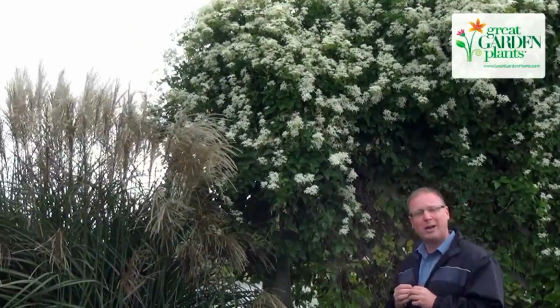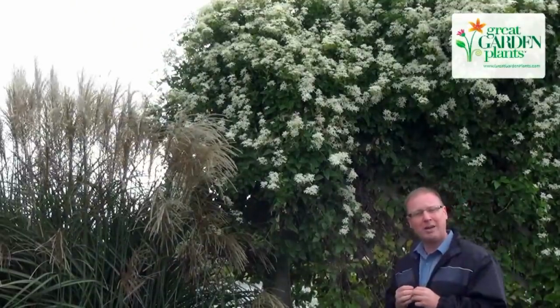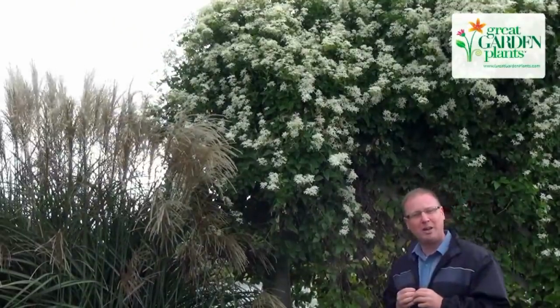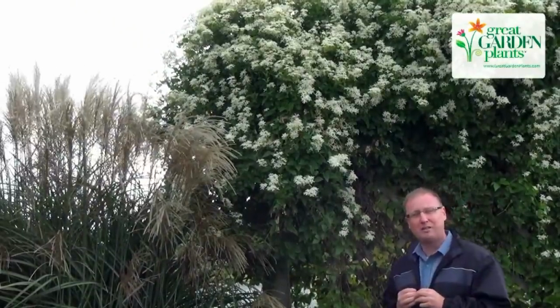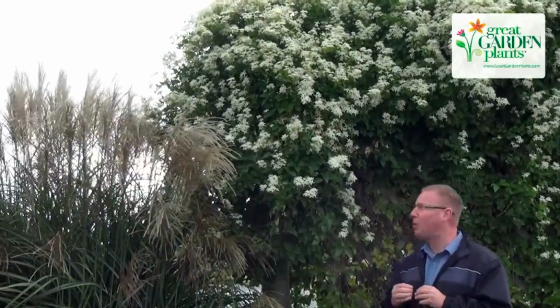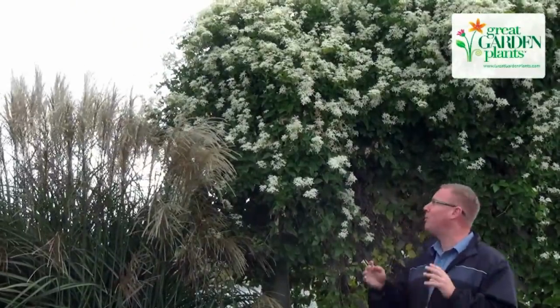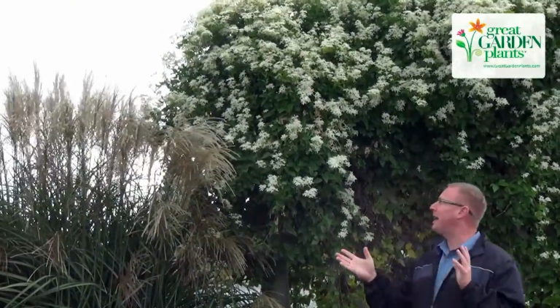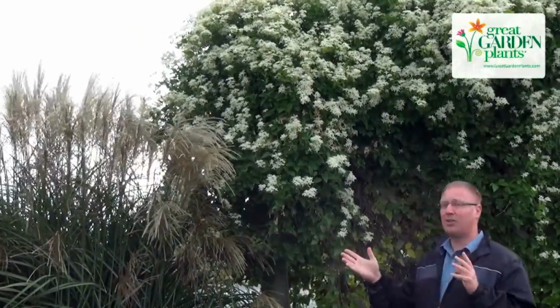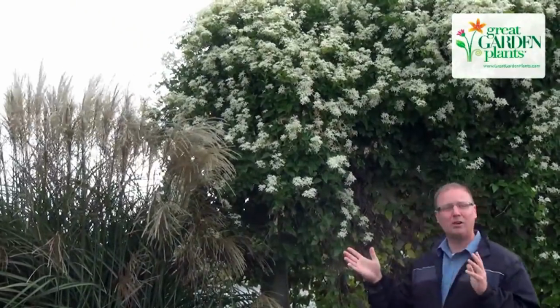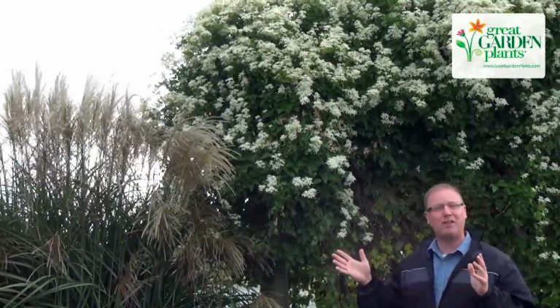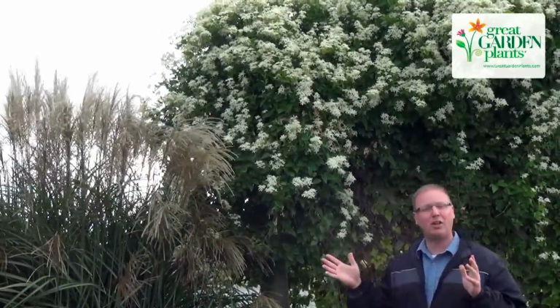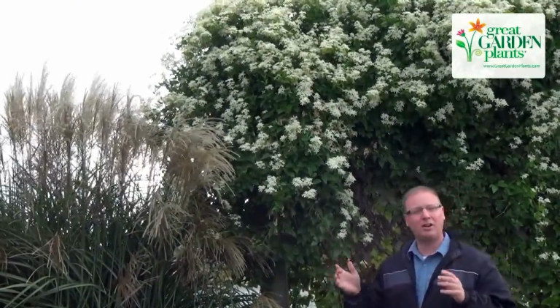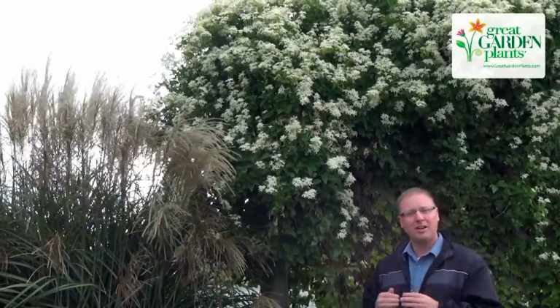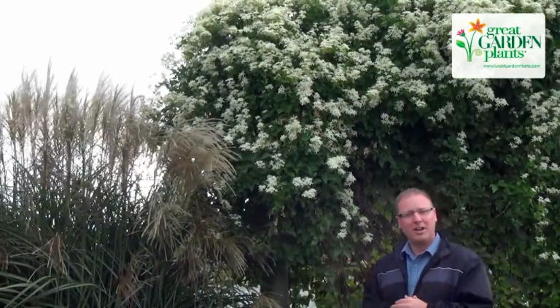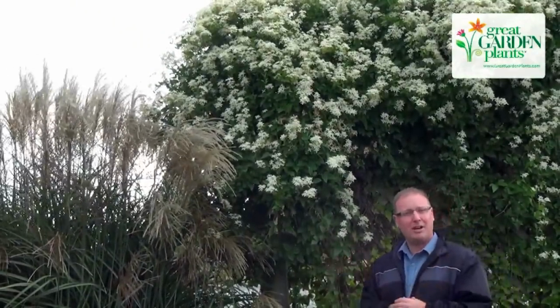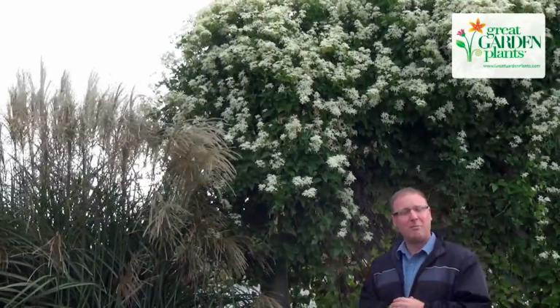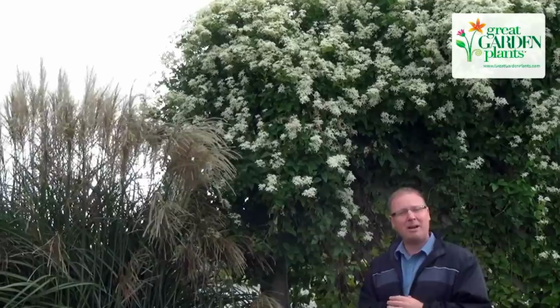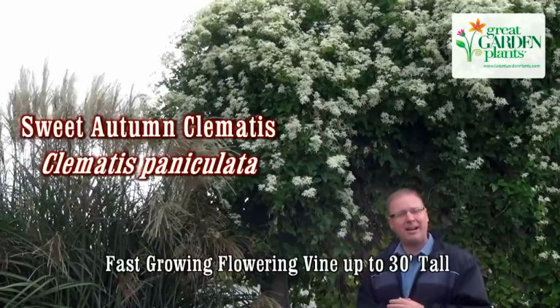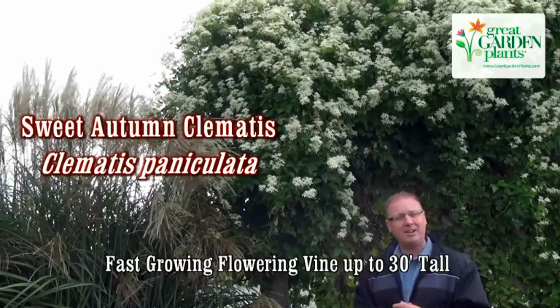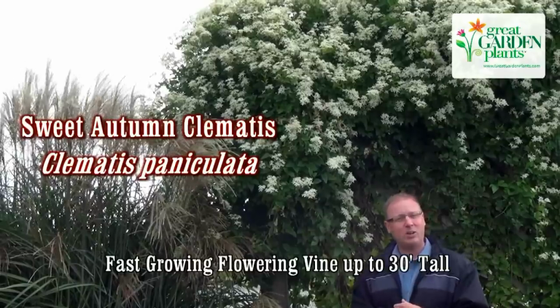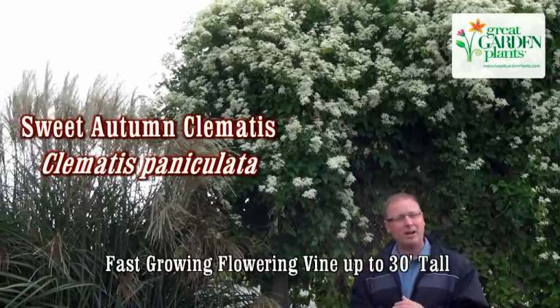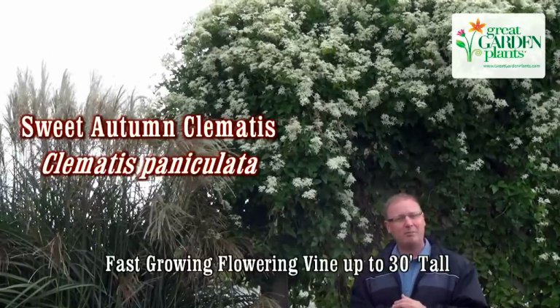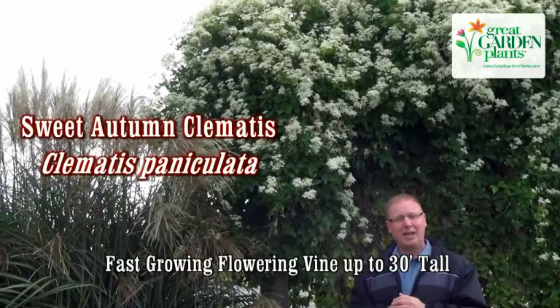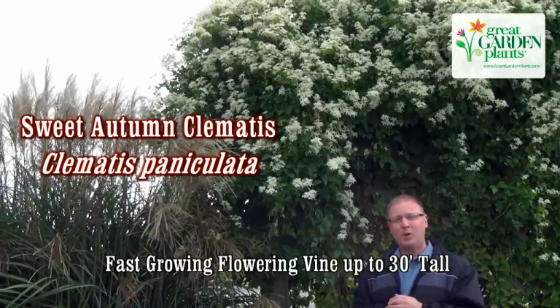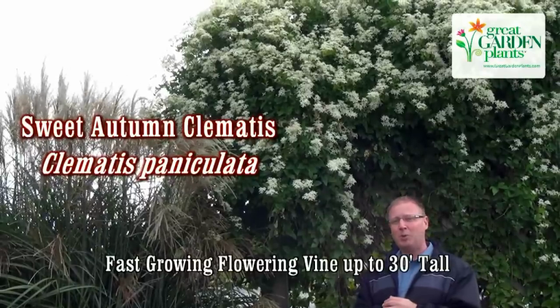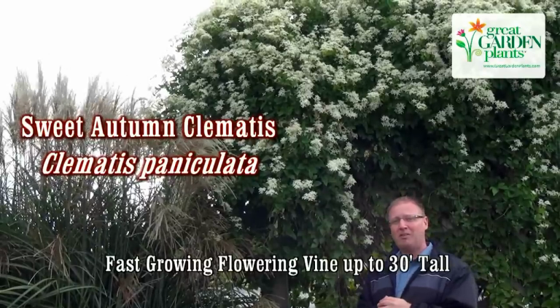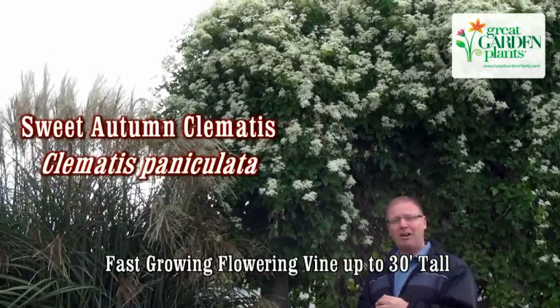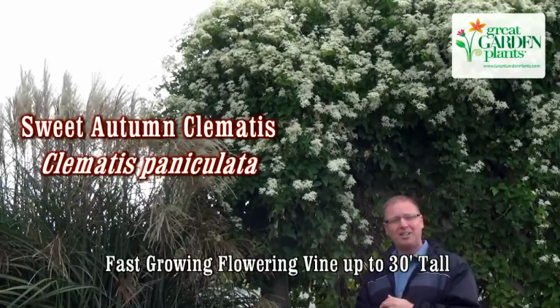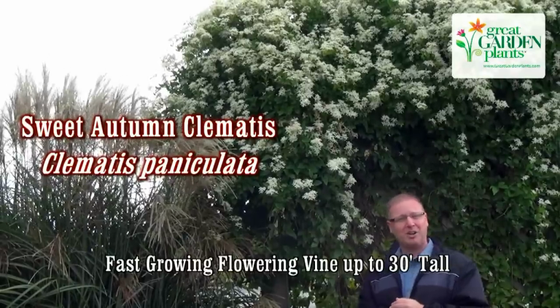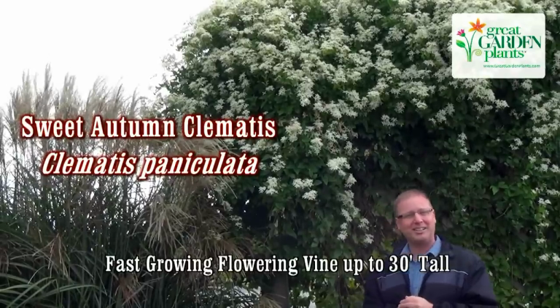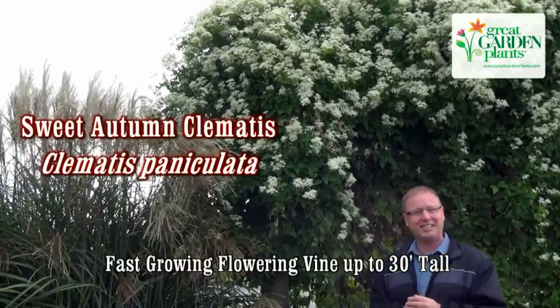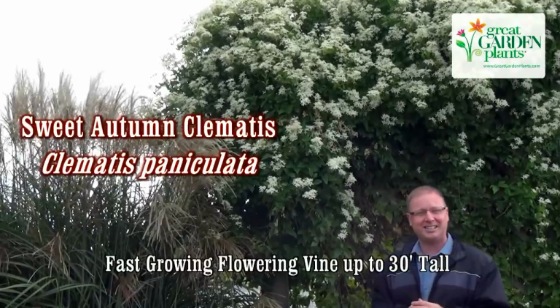Sweet Autumn Clematis in full bloom now in the early fall garden, from Mary and Chris here at Great Garden Plants. We hope you have an awesome gardening season.